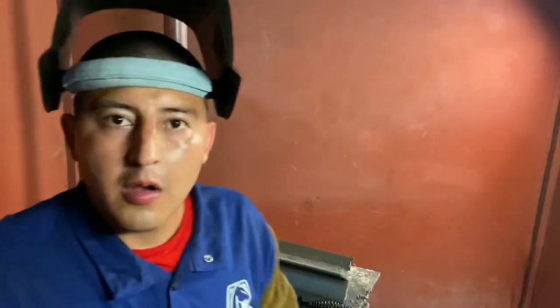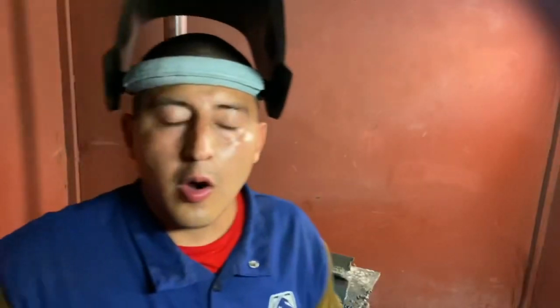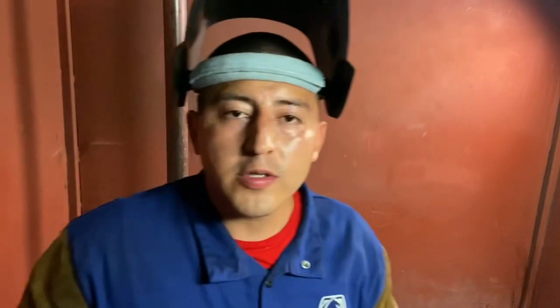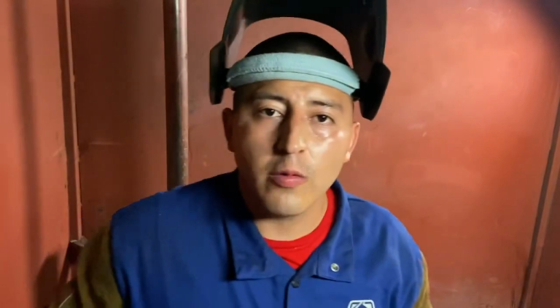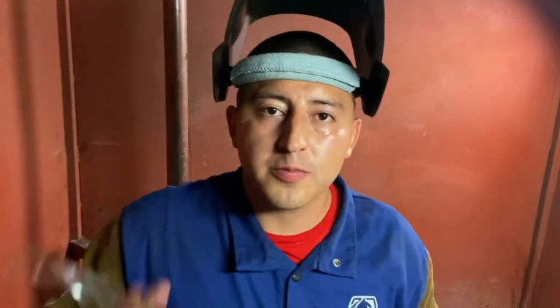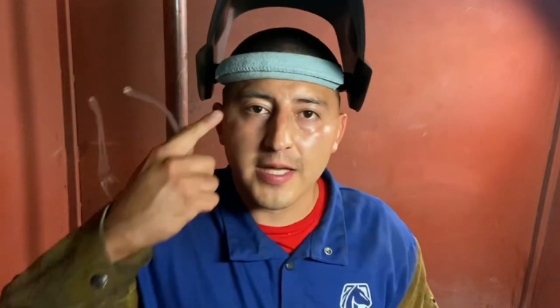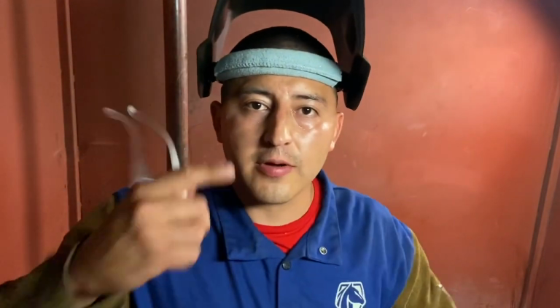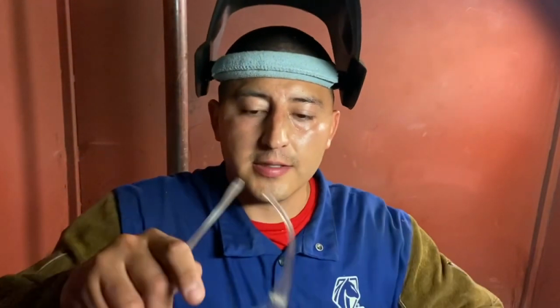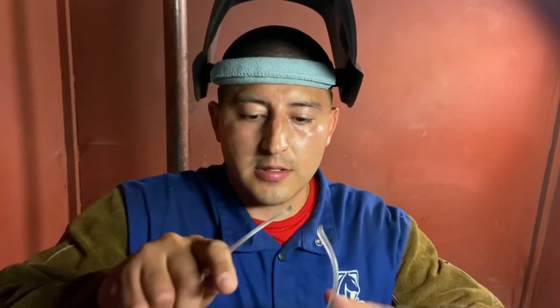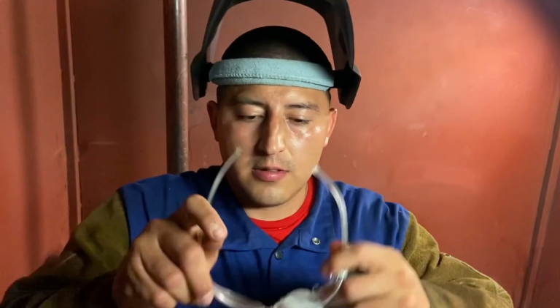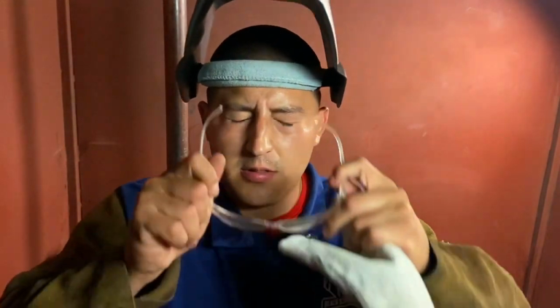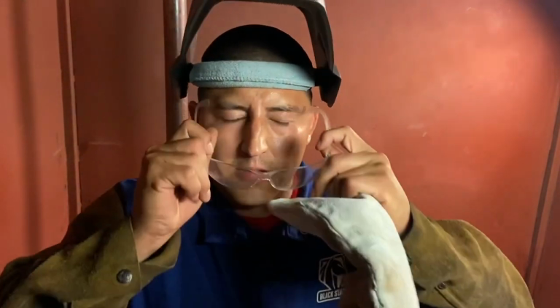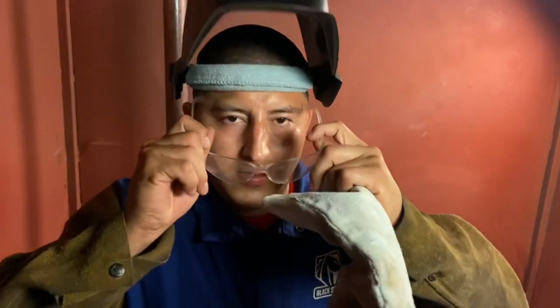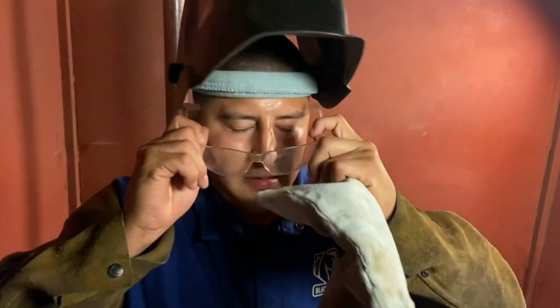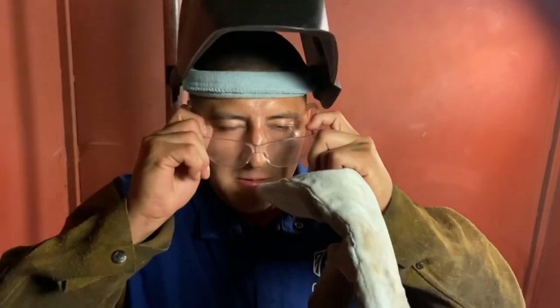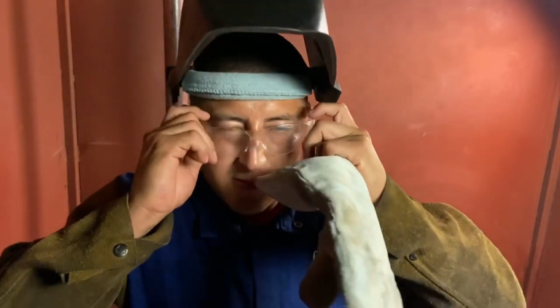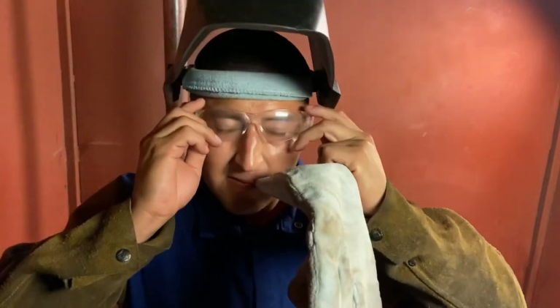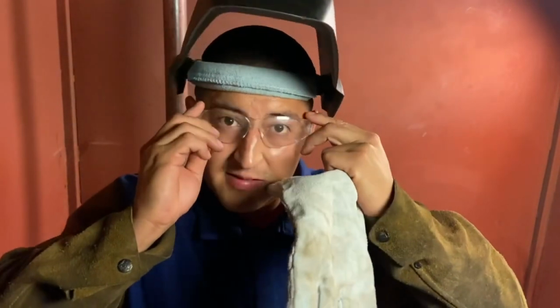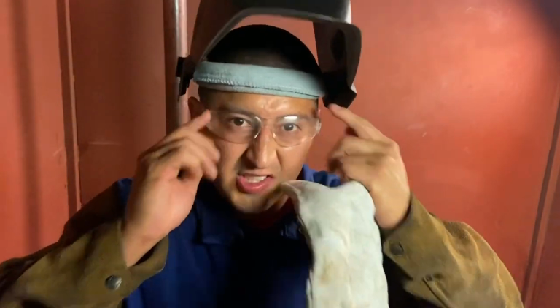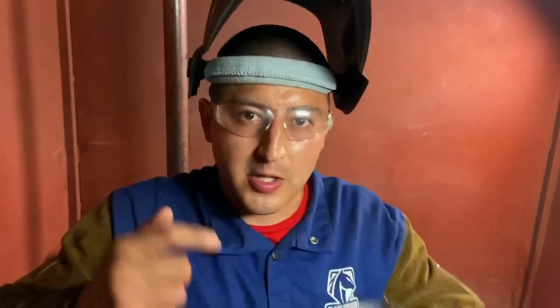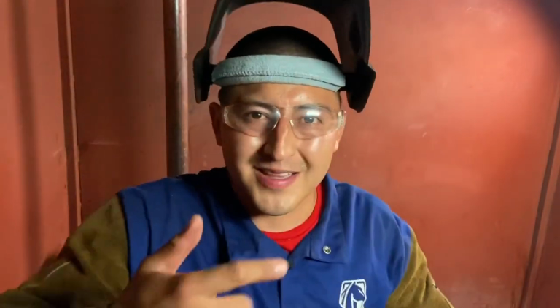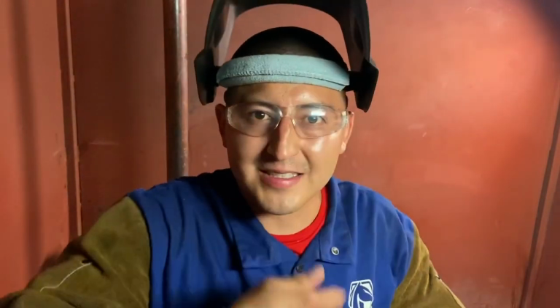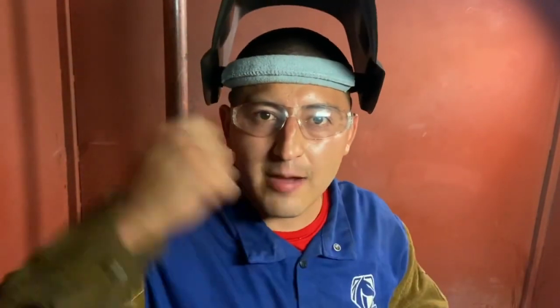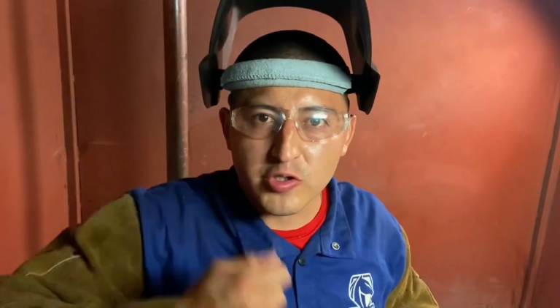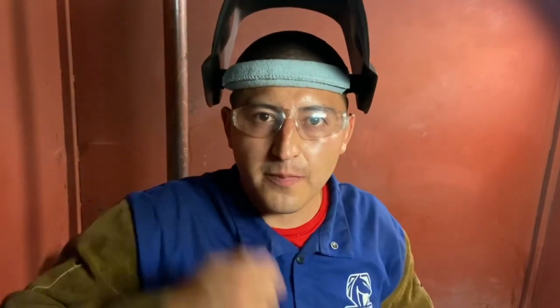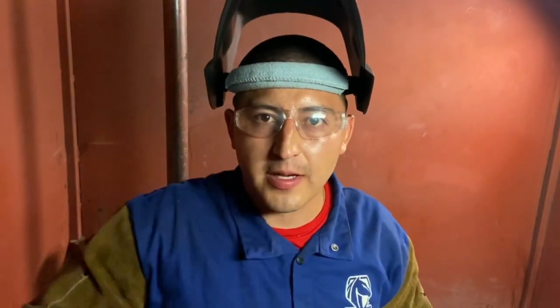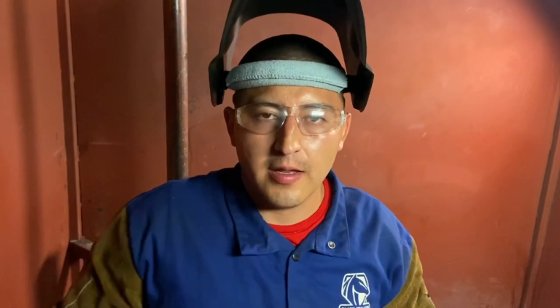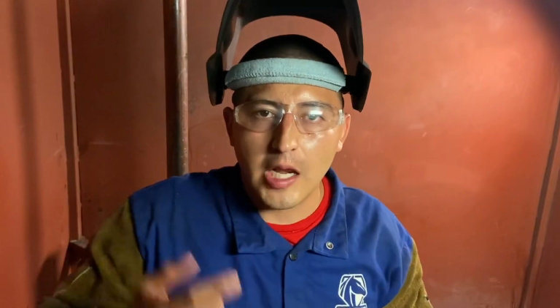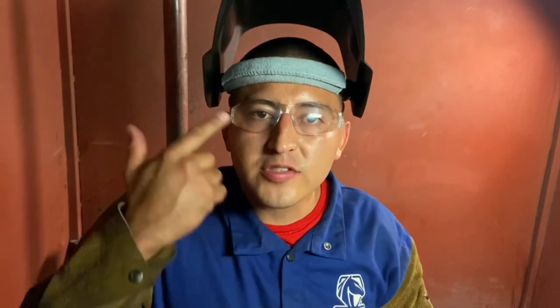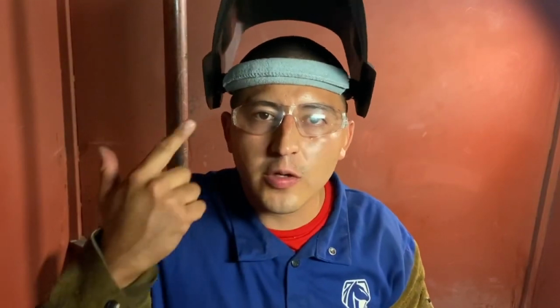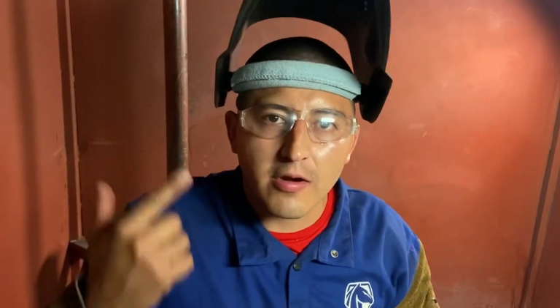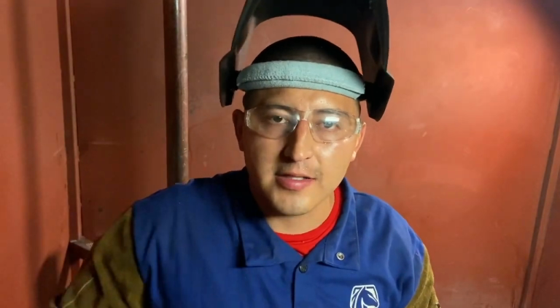Always, always protect your eyes. Something about the slag — when you chip it, it loves to go in your eyes.